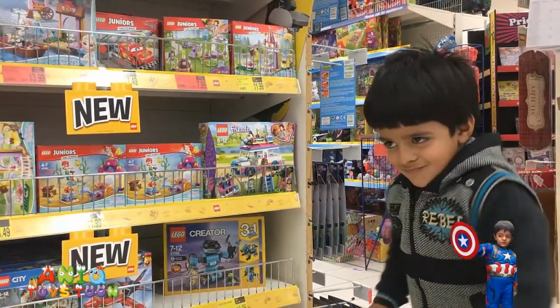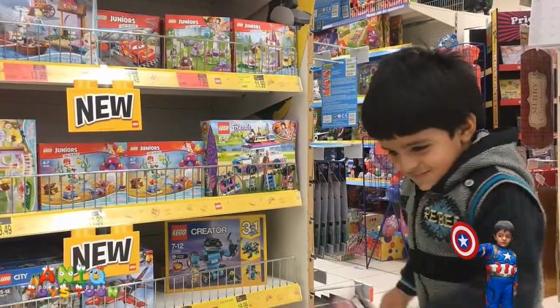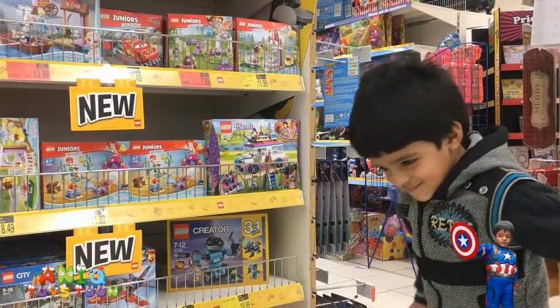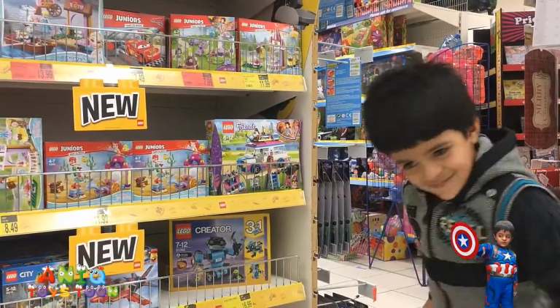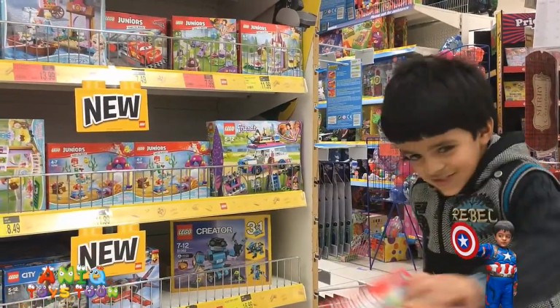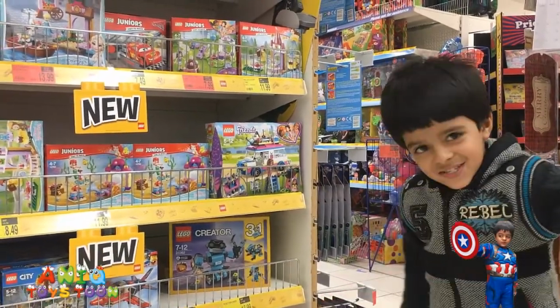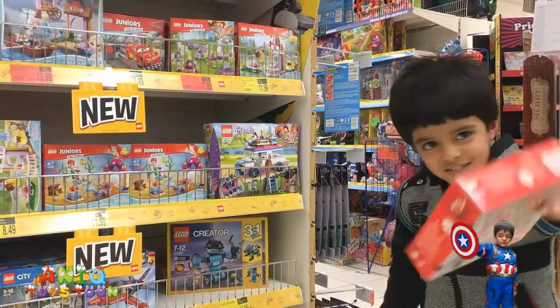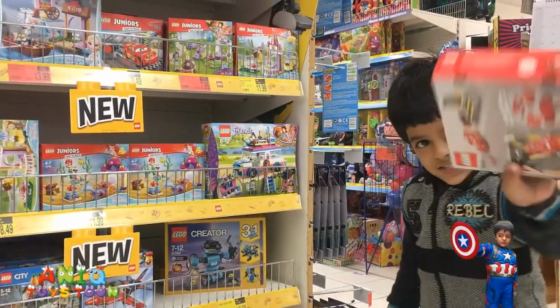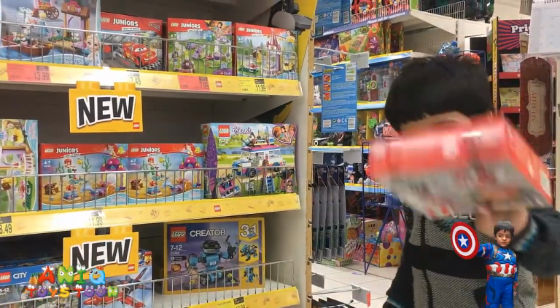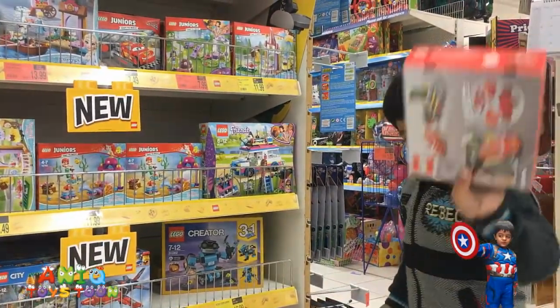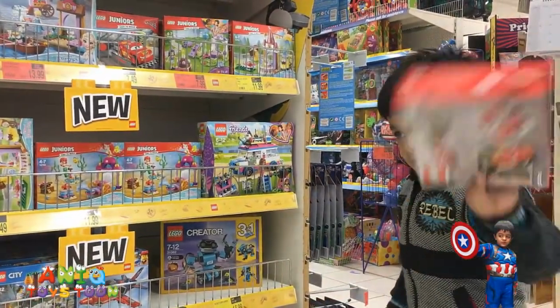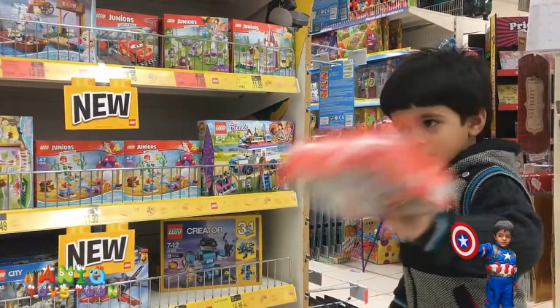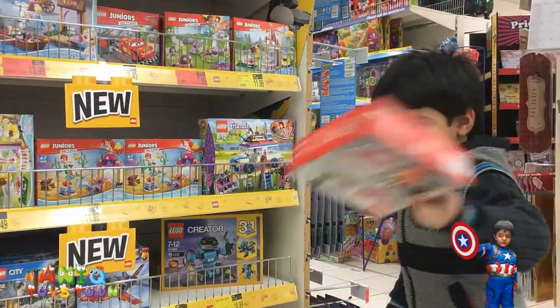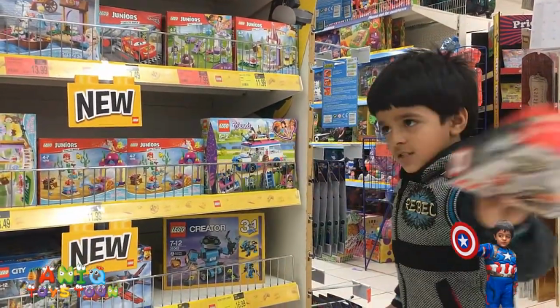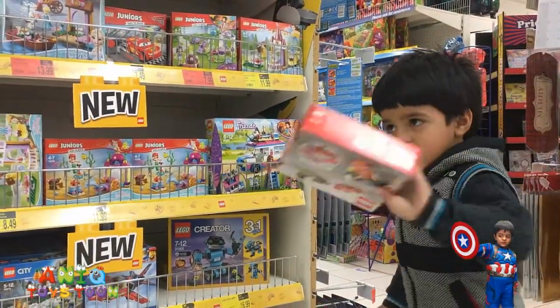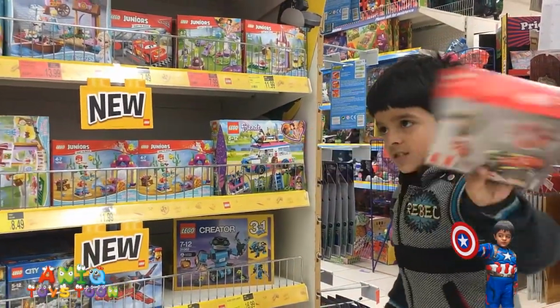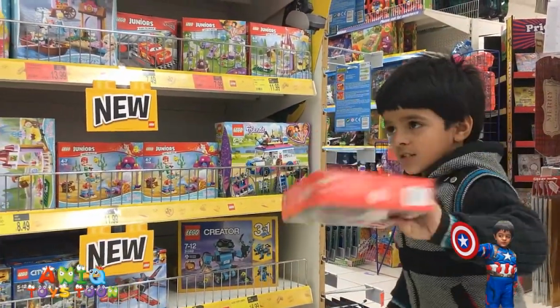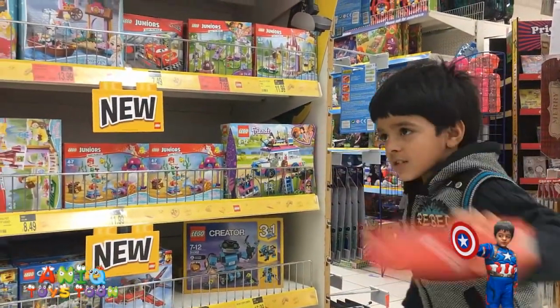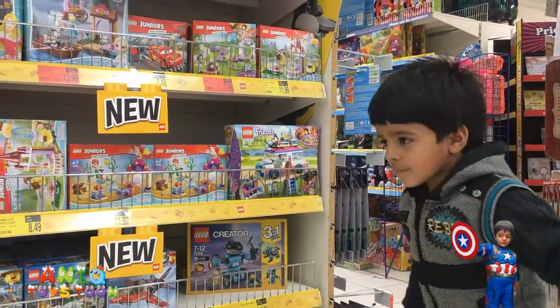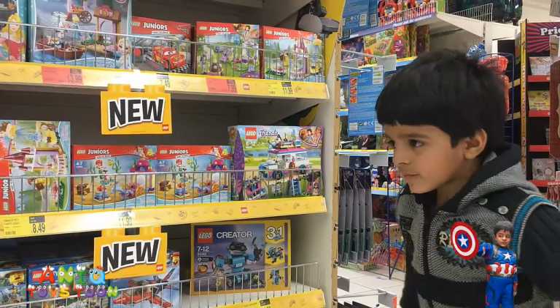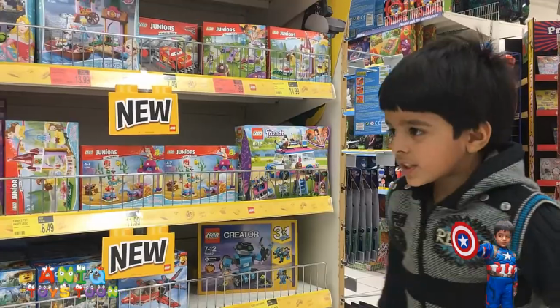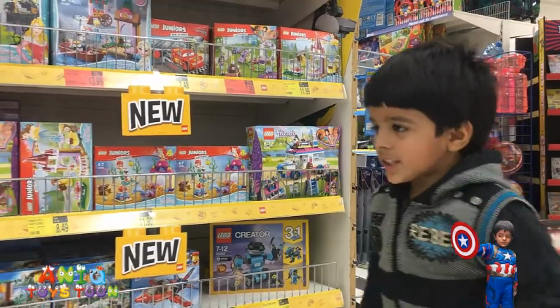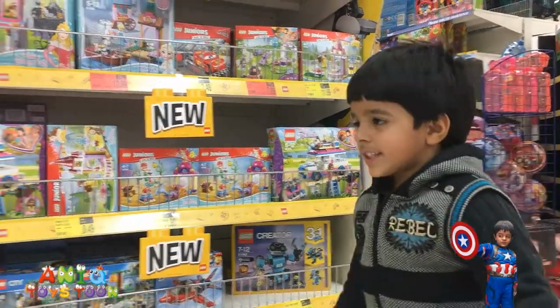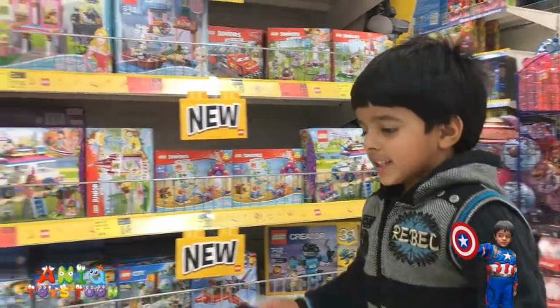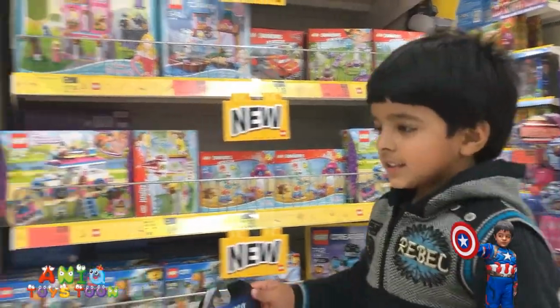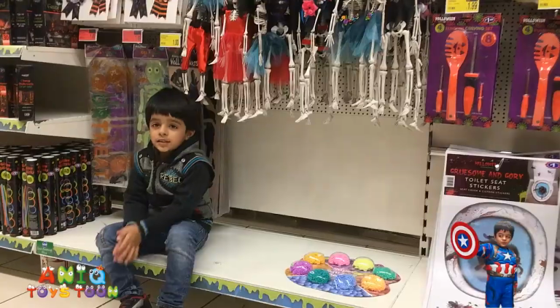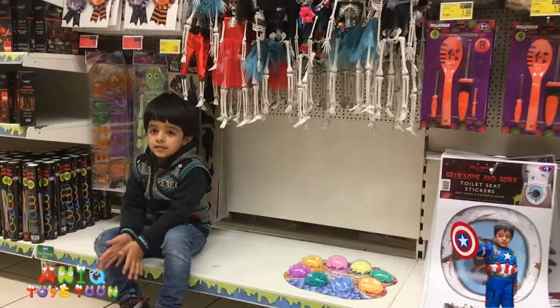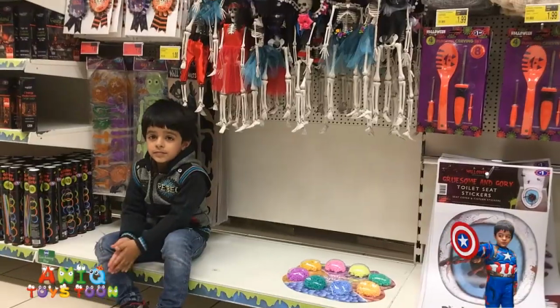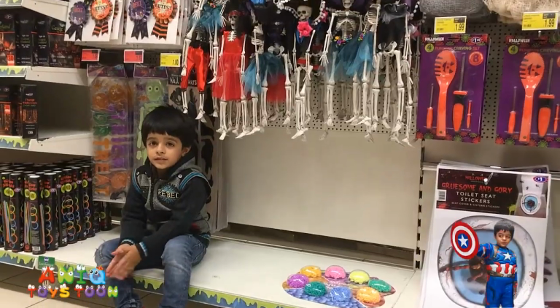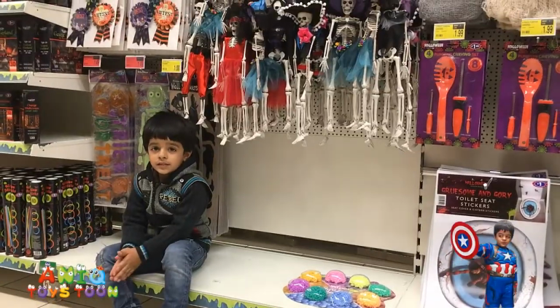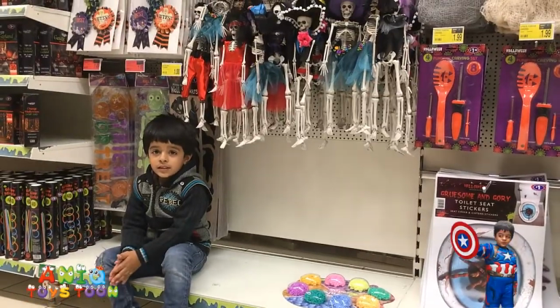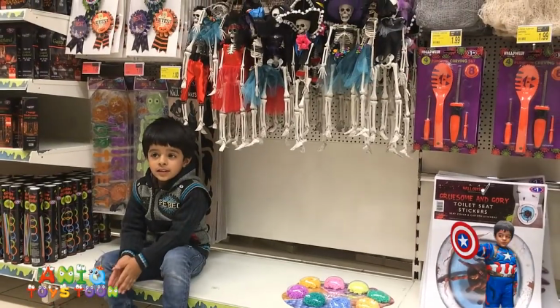LEGO Ninjago. This is LEGO Junior — is that what you want to buy? How about LEGO Friends over there? You don't want that. You have a lot of toys you are going to buy, Anik. What are we looking at next?